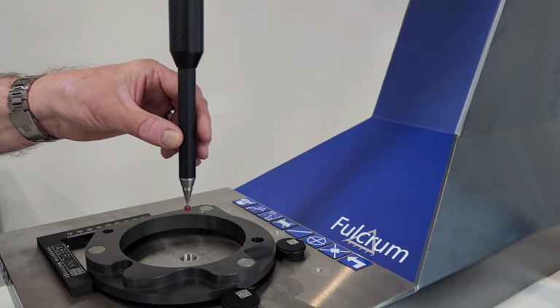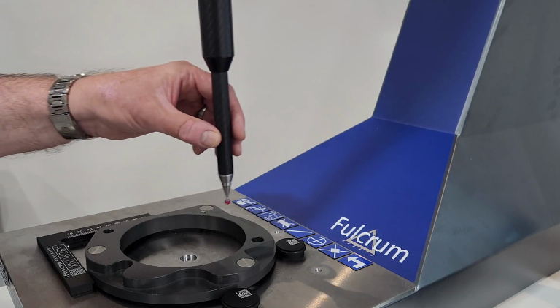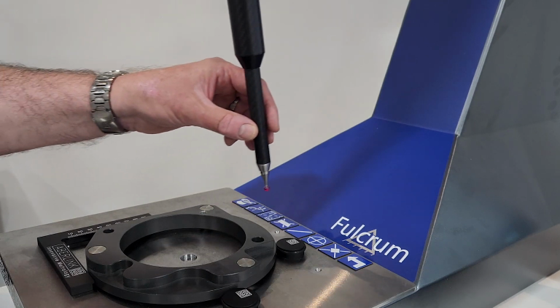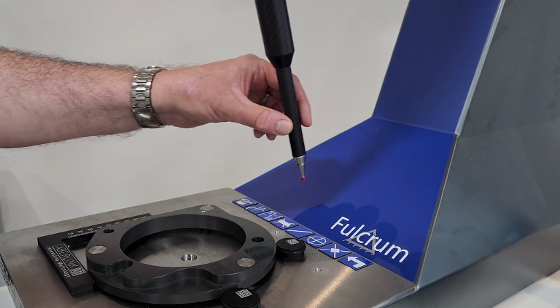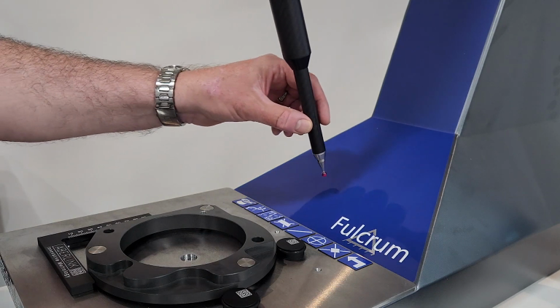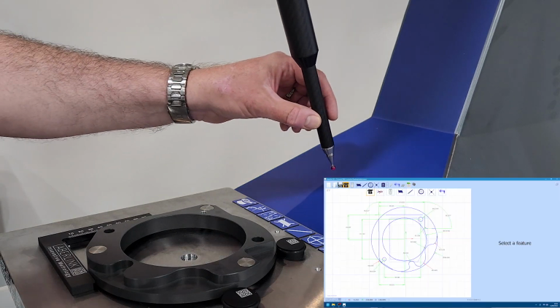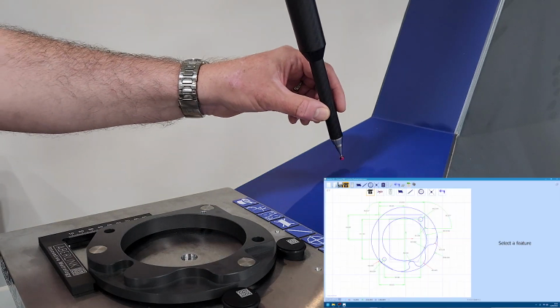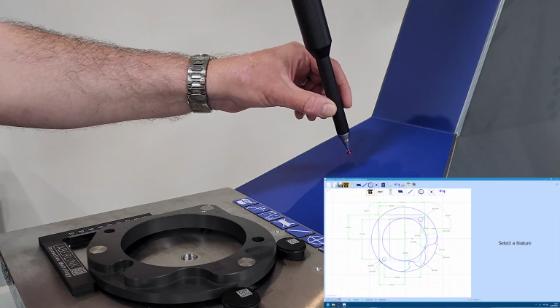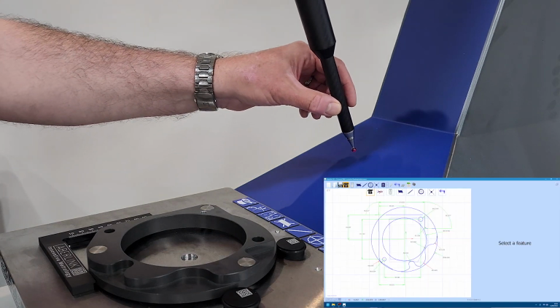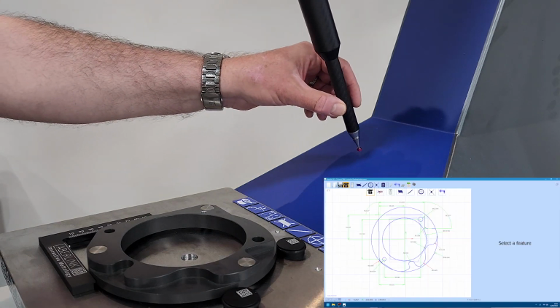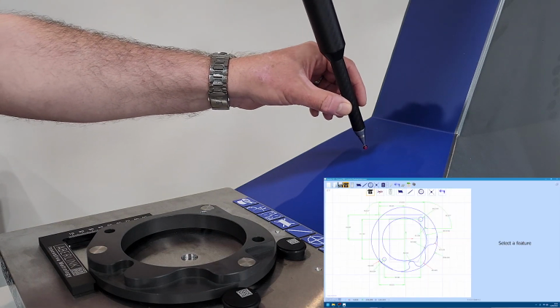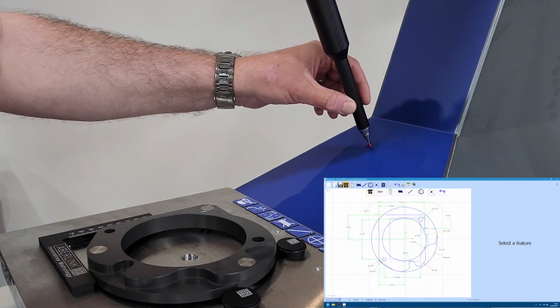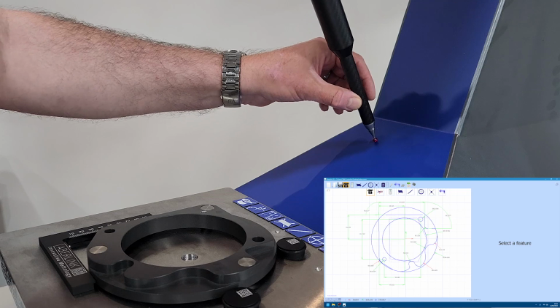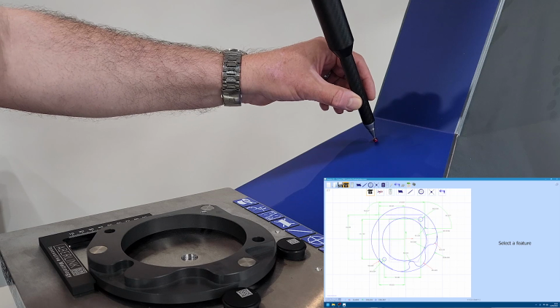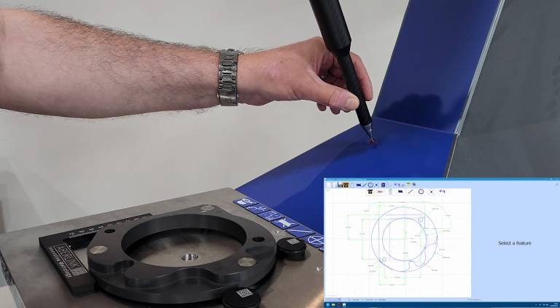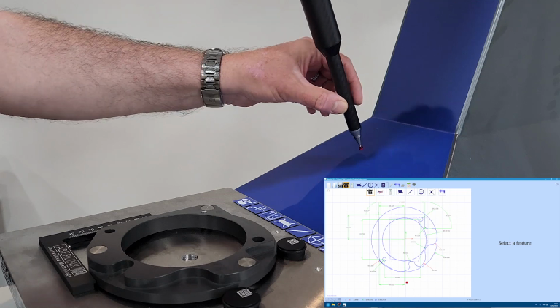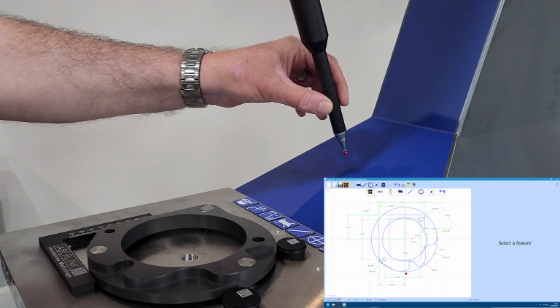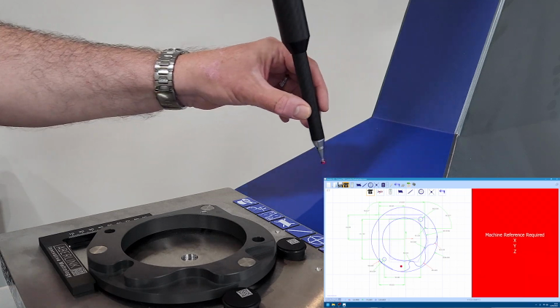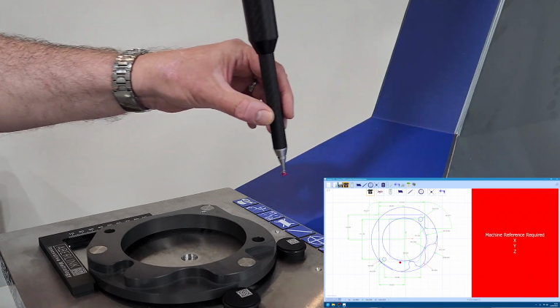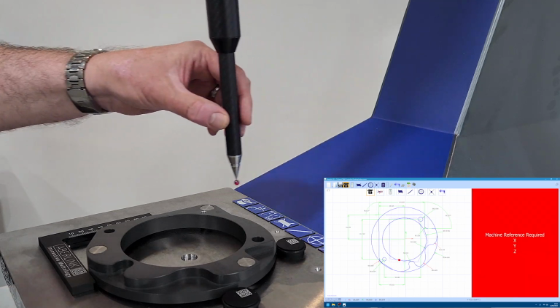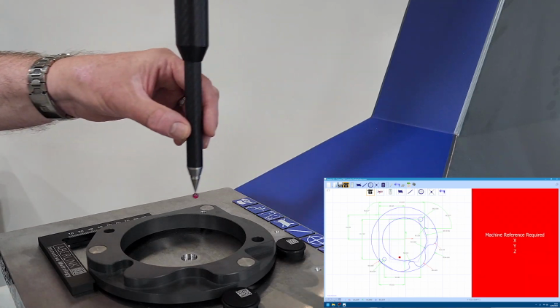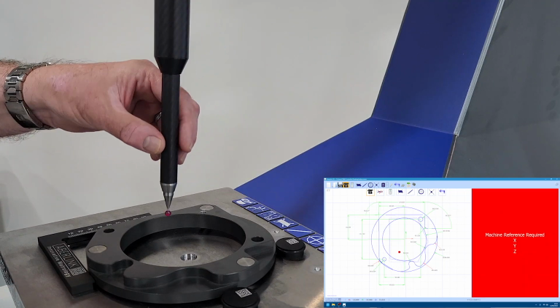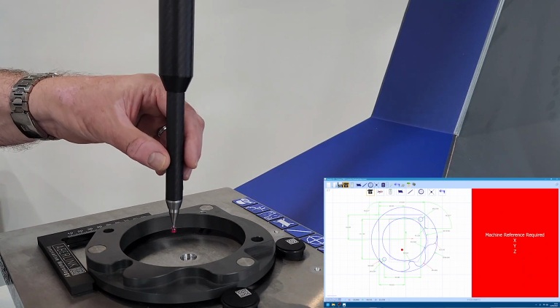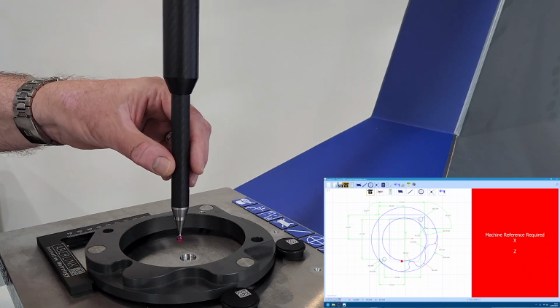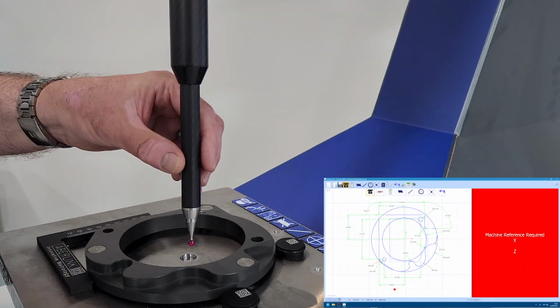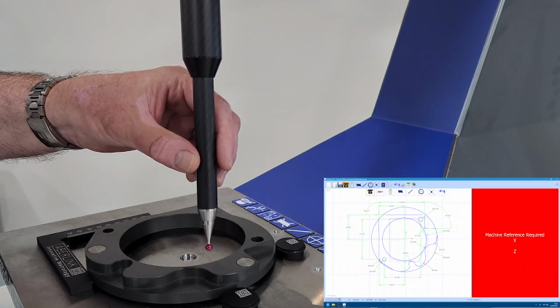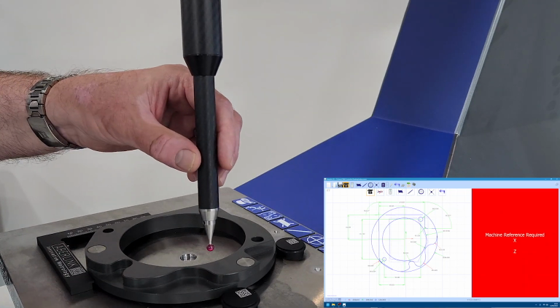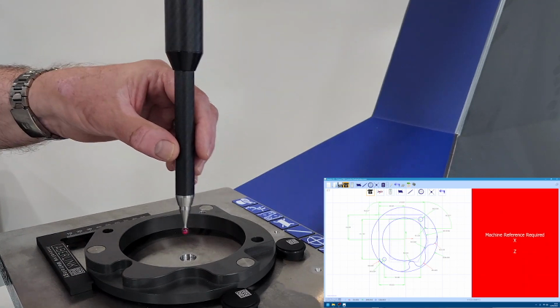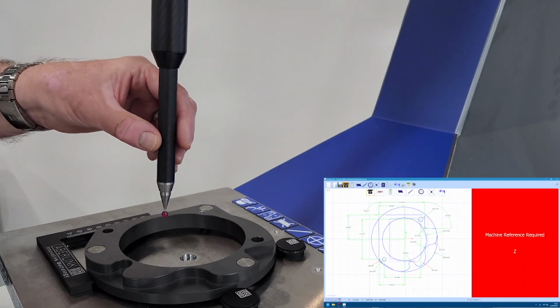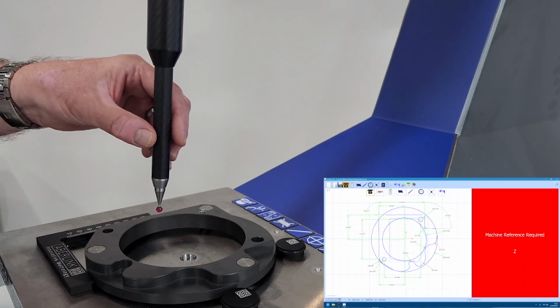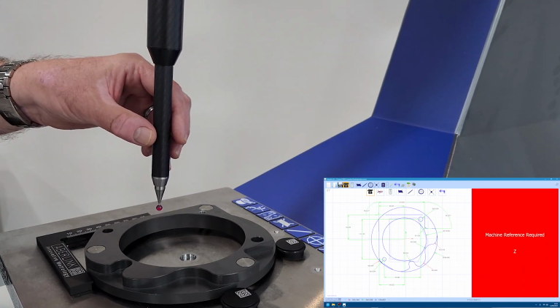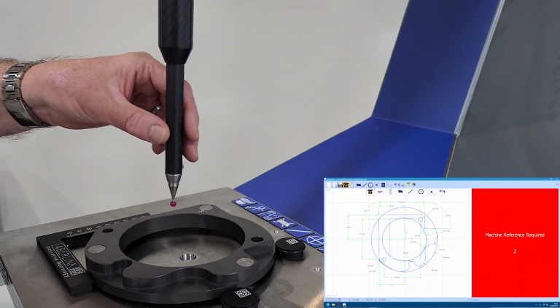Re-referencing the Fulcrum CMM if axis limits are exceeded is a simple operation, and measurement can be continued immediately.